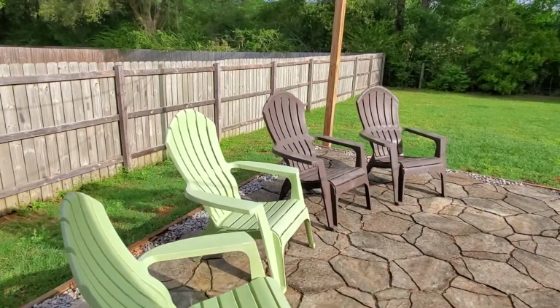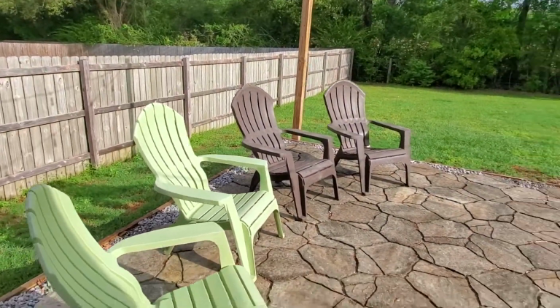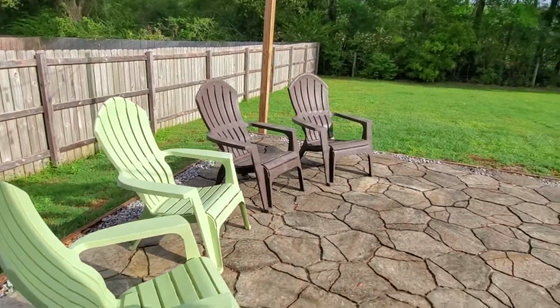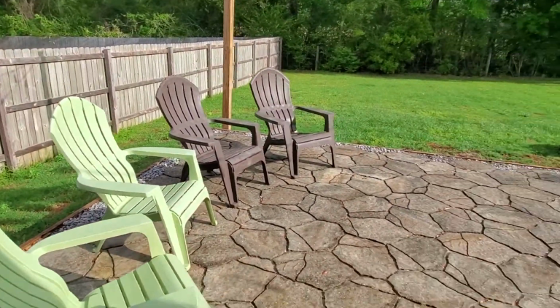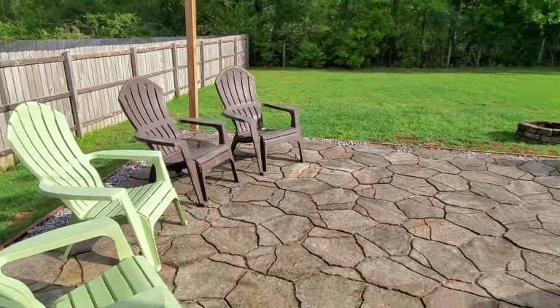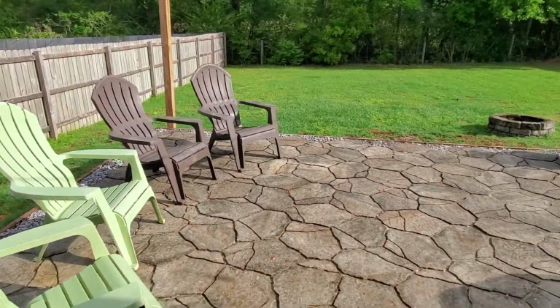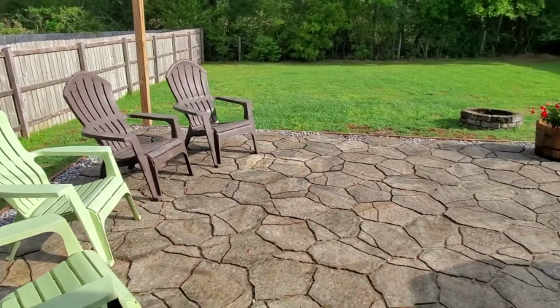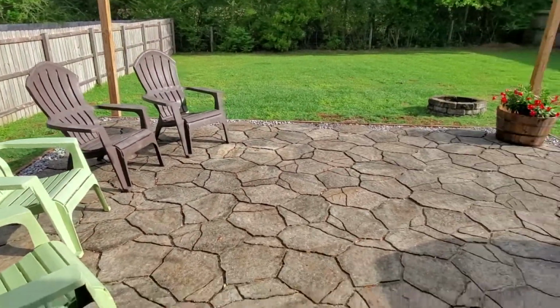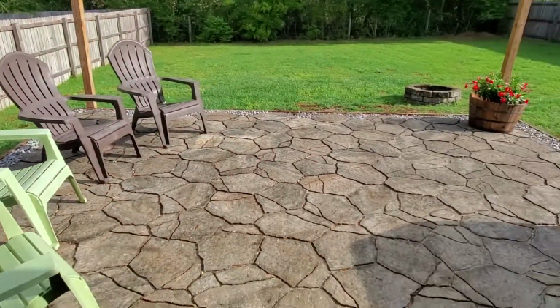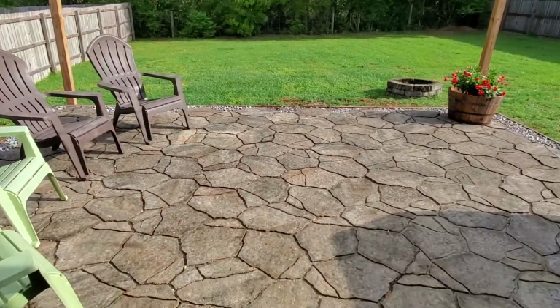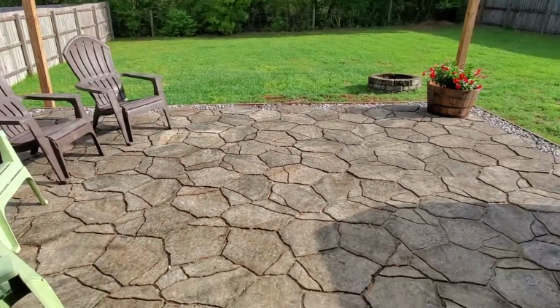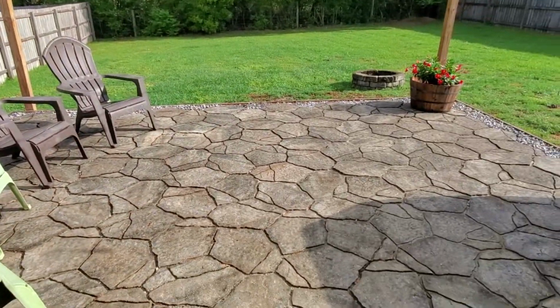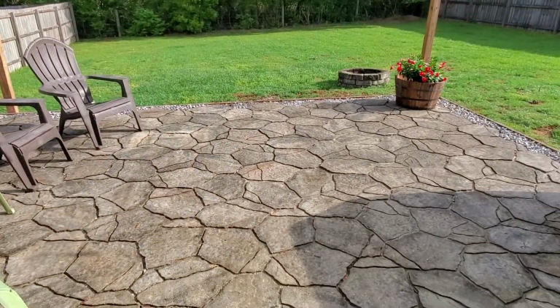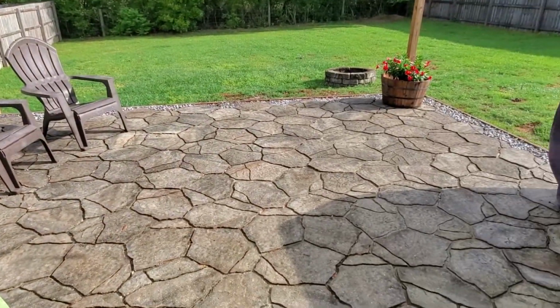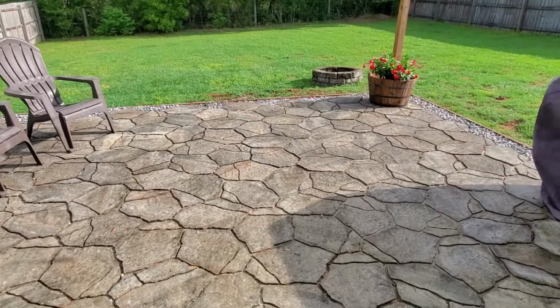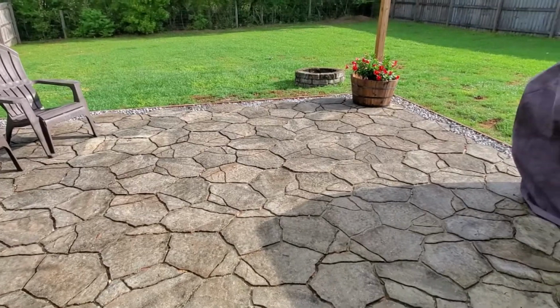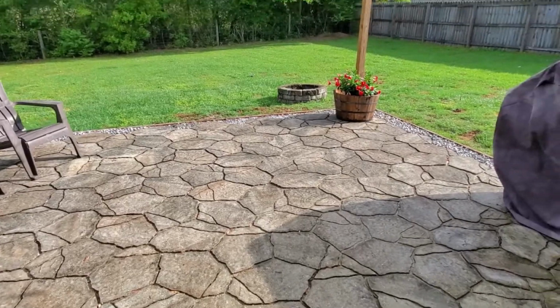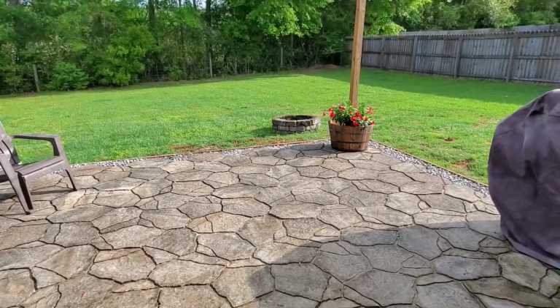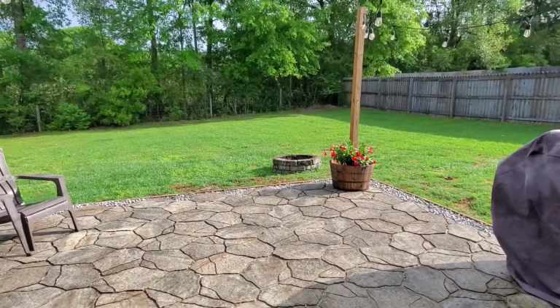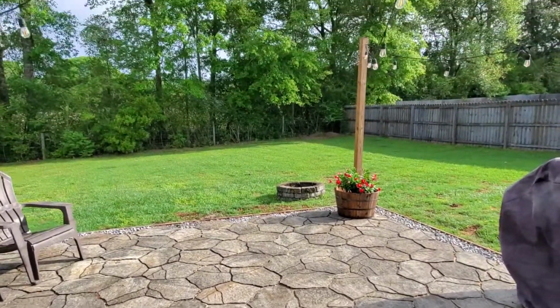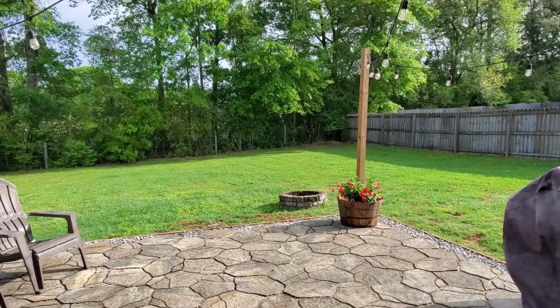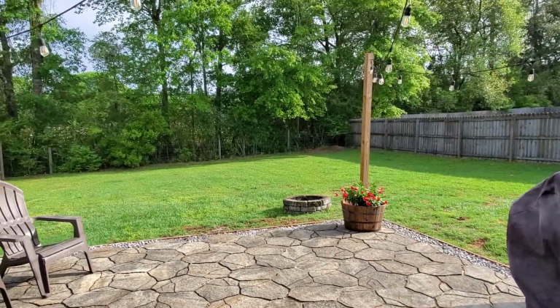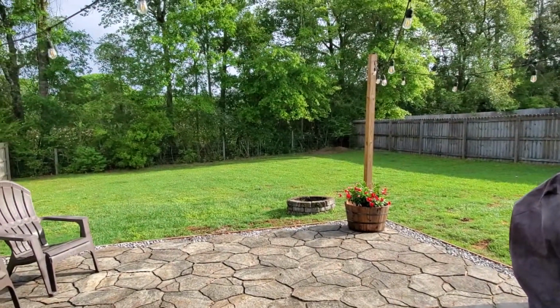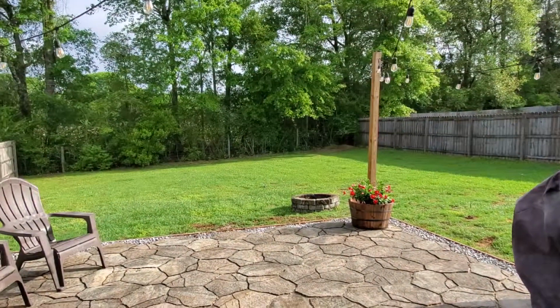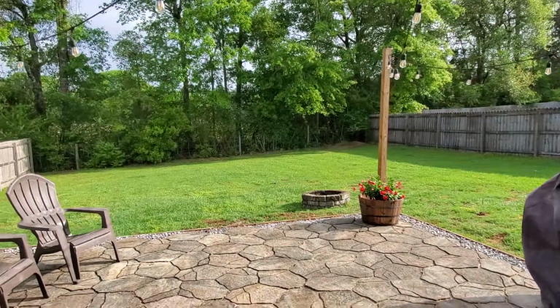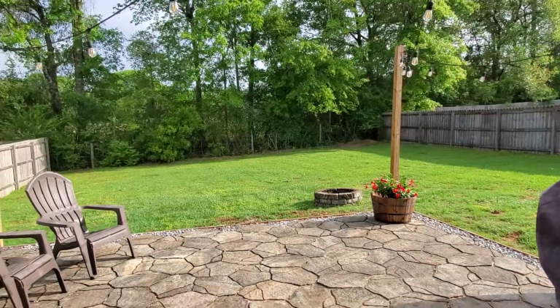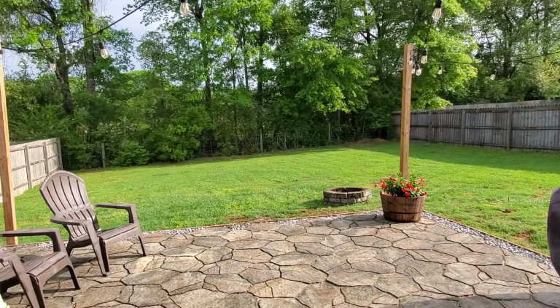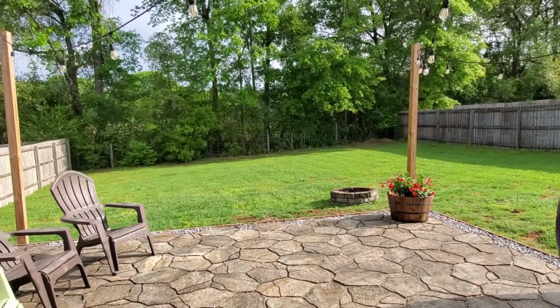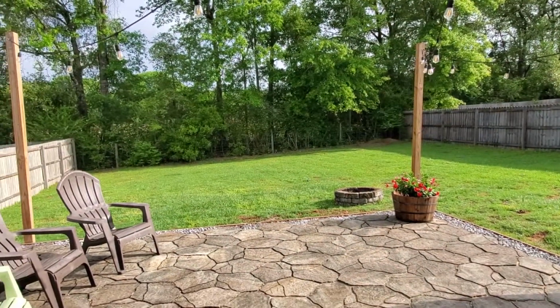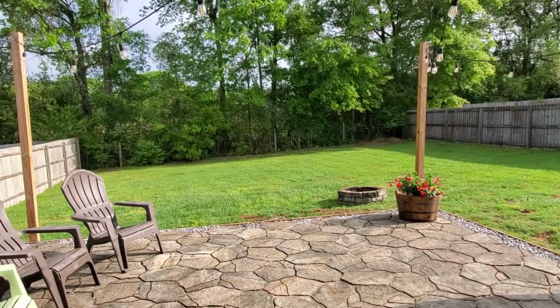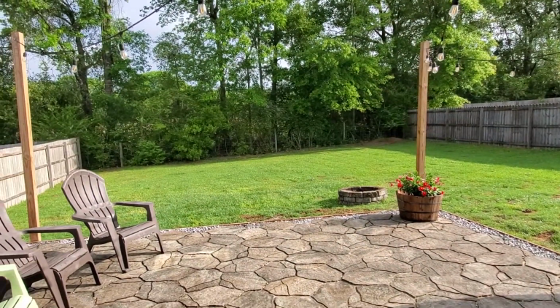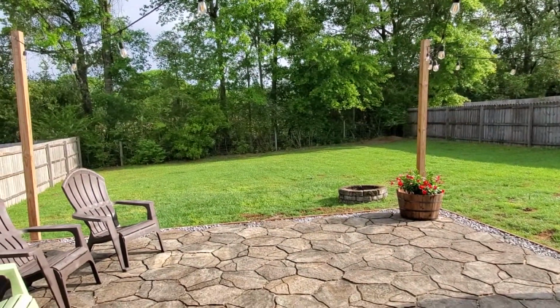Lots of room to have your cookouts, grill, watch your football games, and just have some family time.